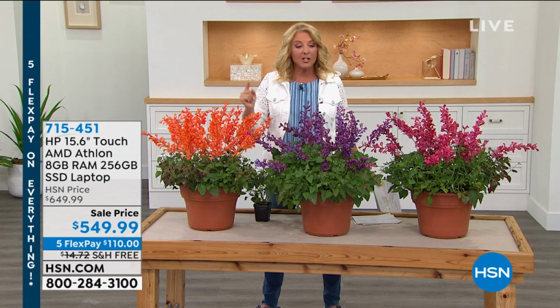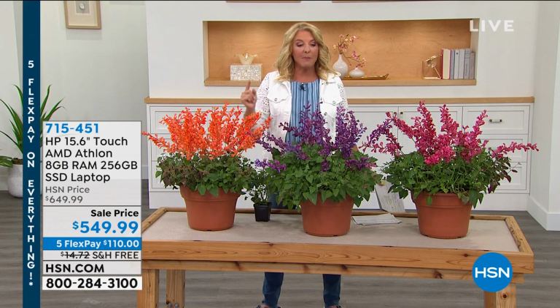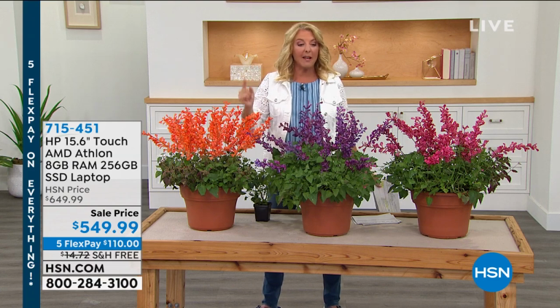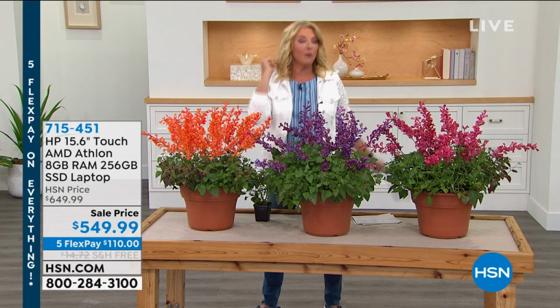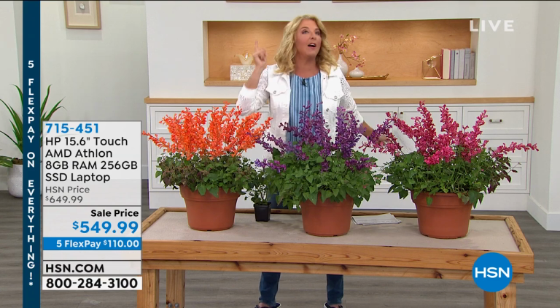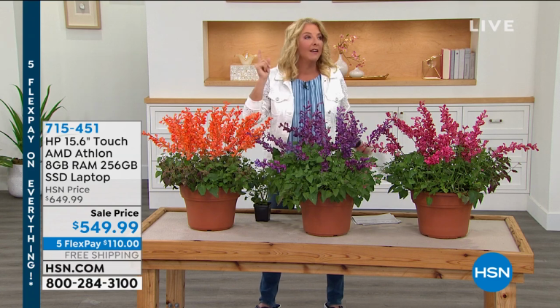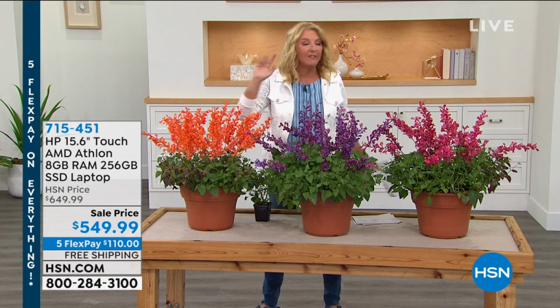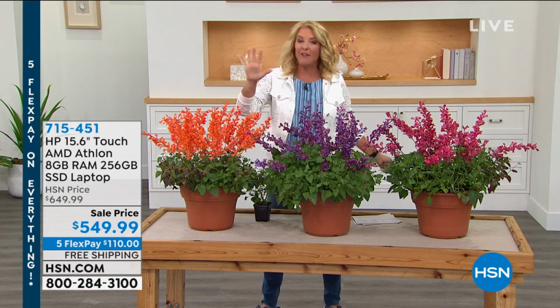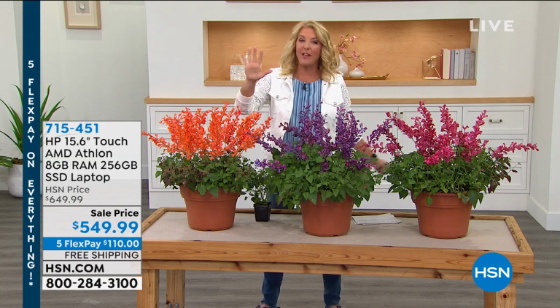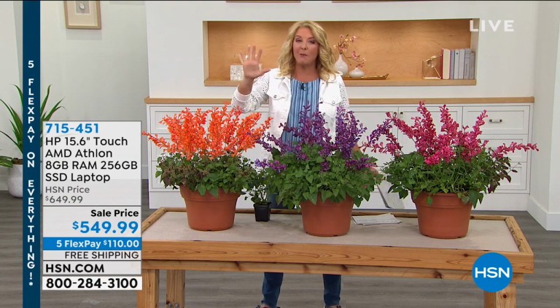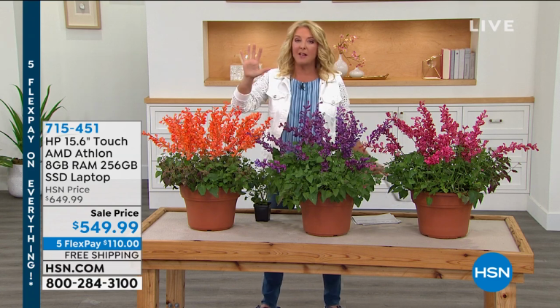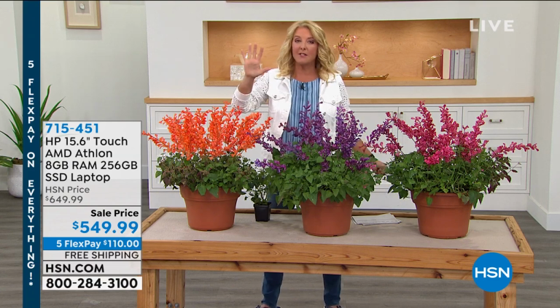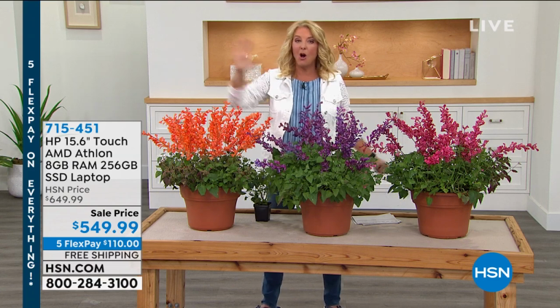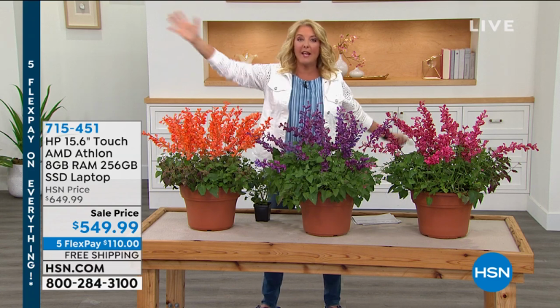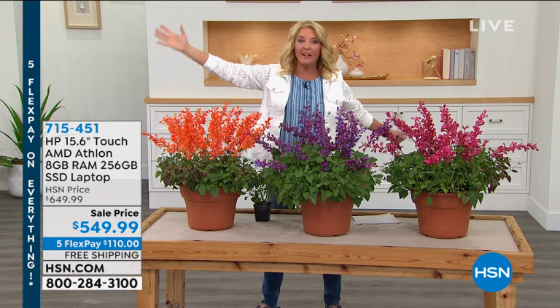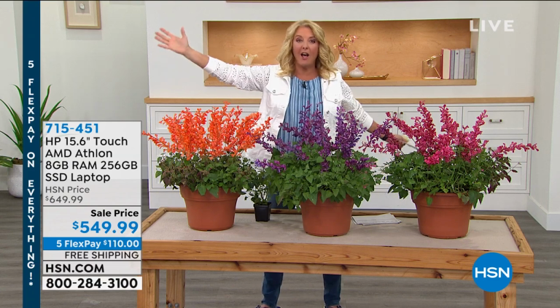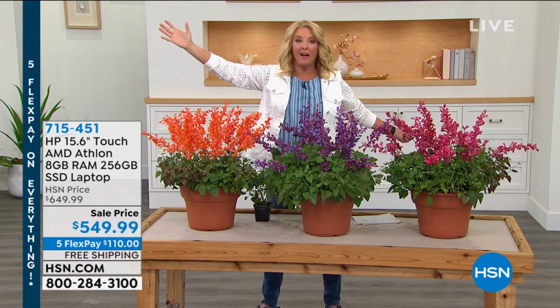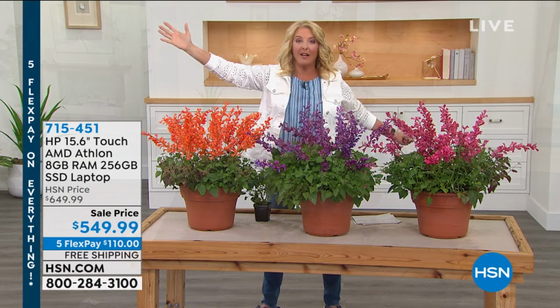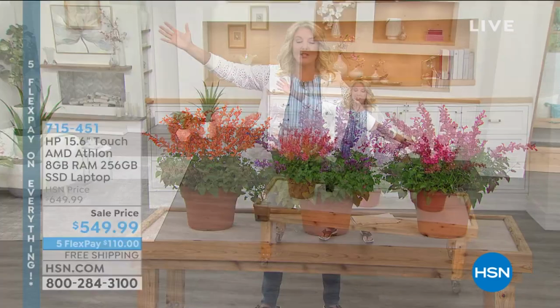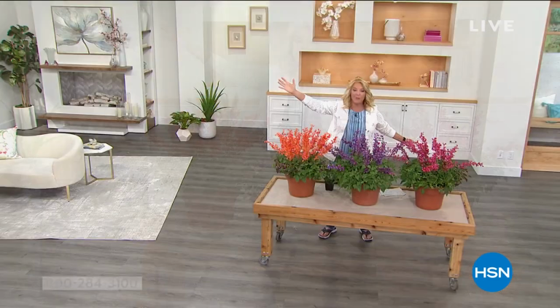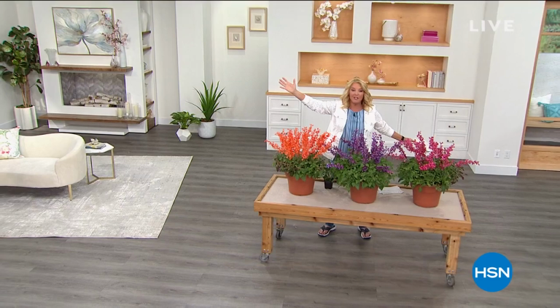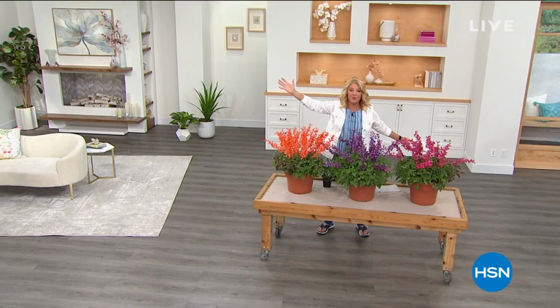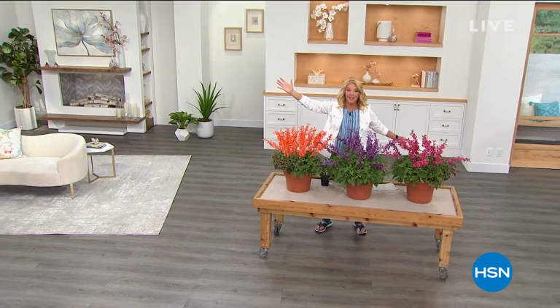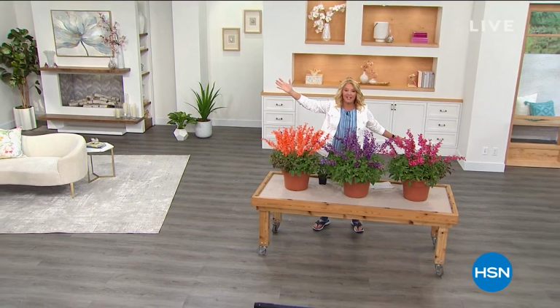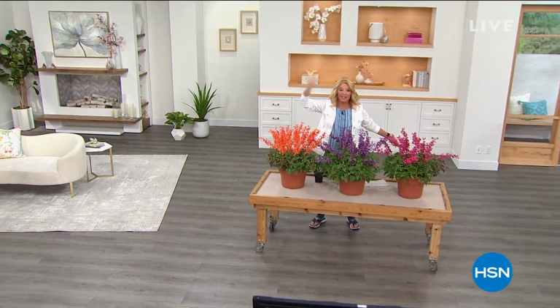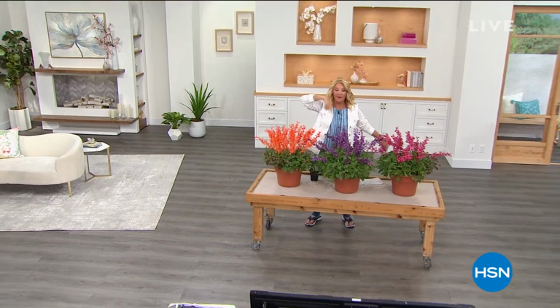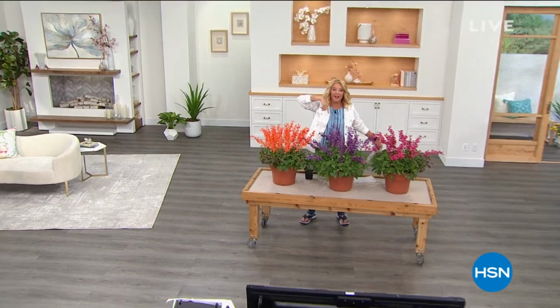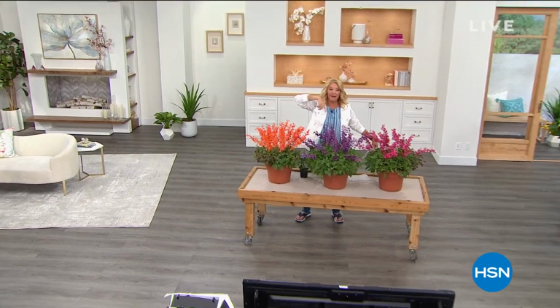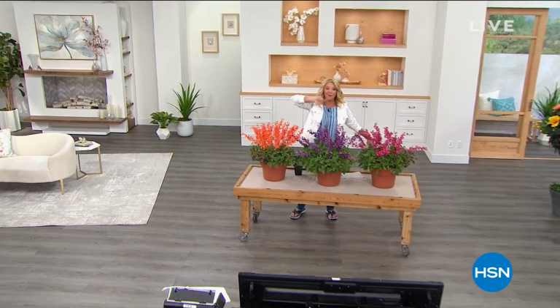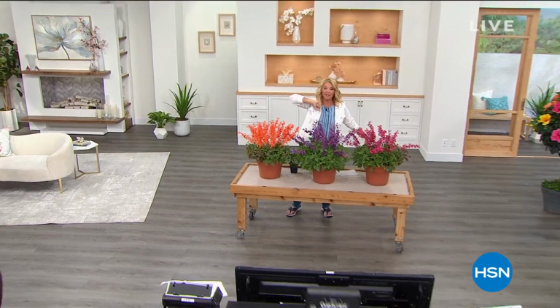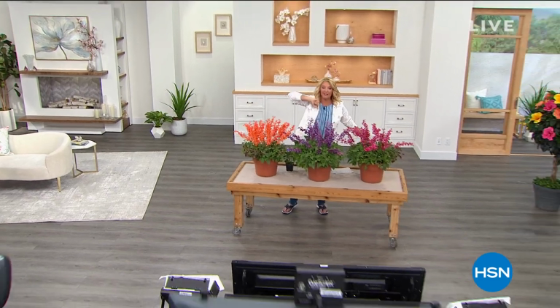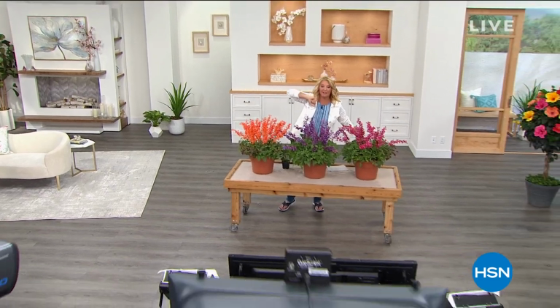Free shipping and five flex pays all weekend long. It's our Big Deals Weekend — stick around, I've got more Big Deals.